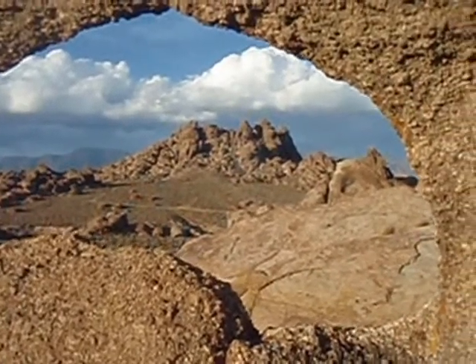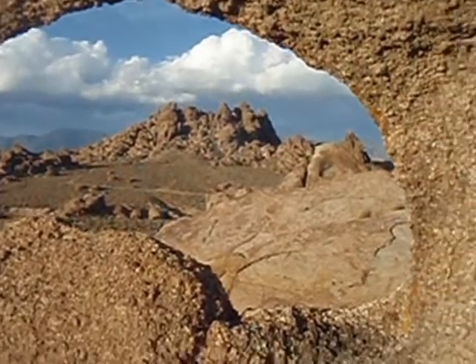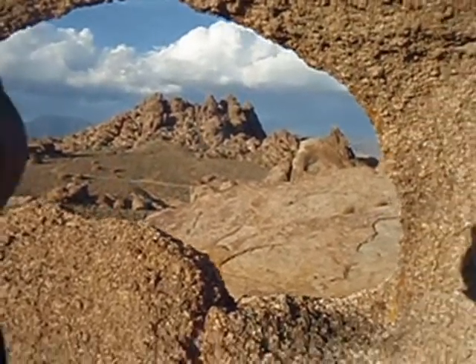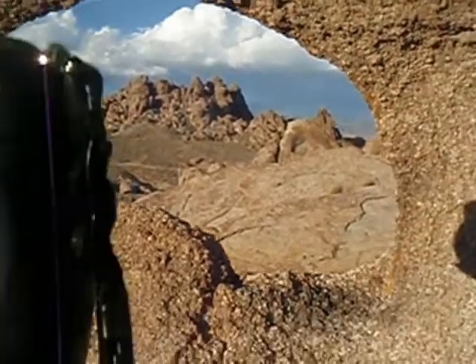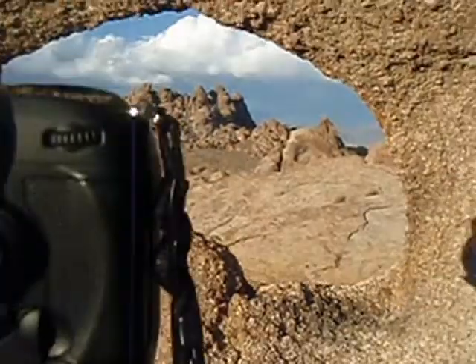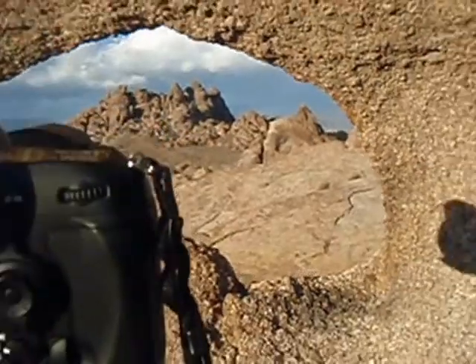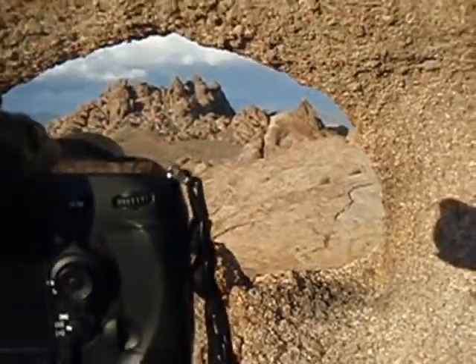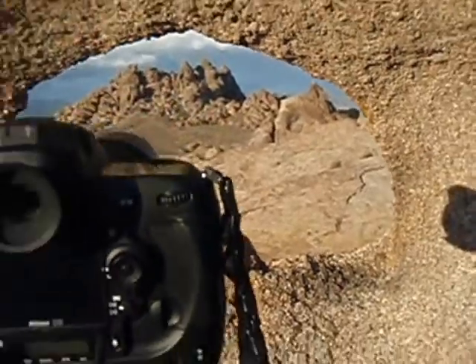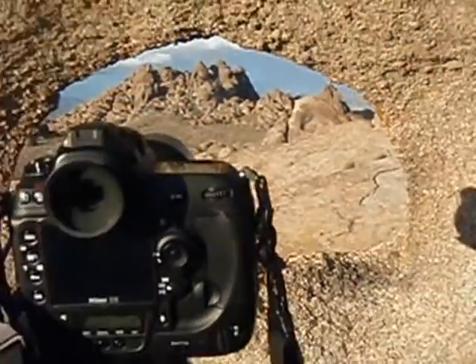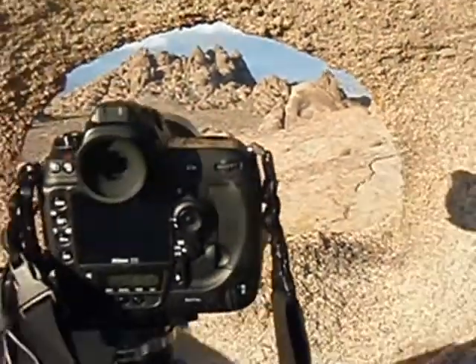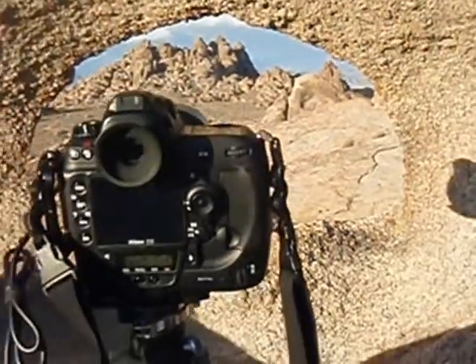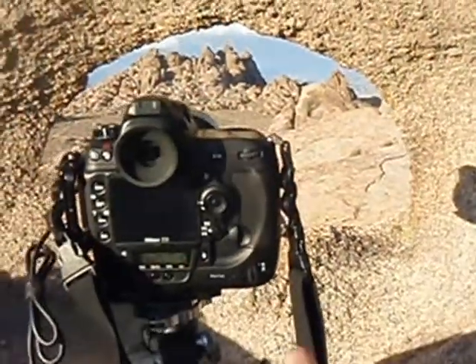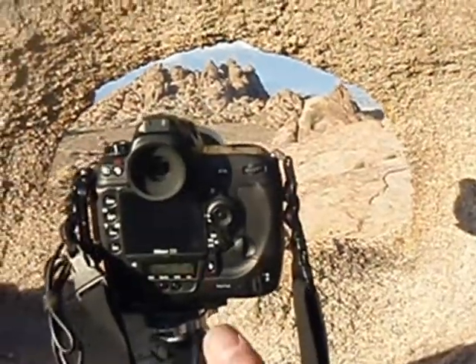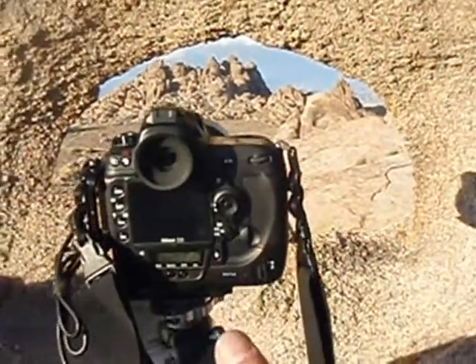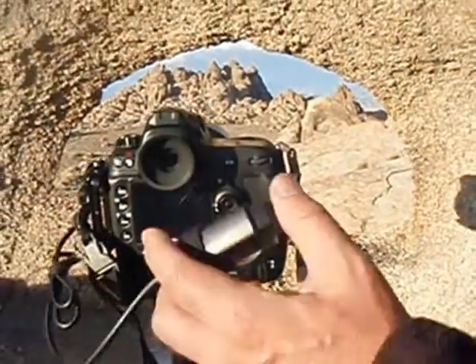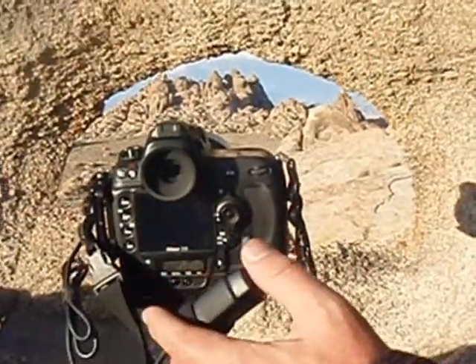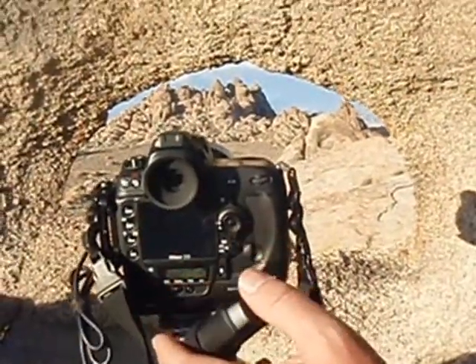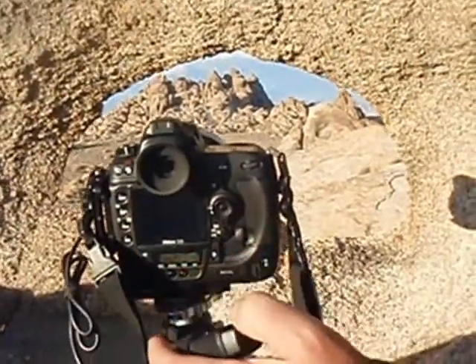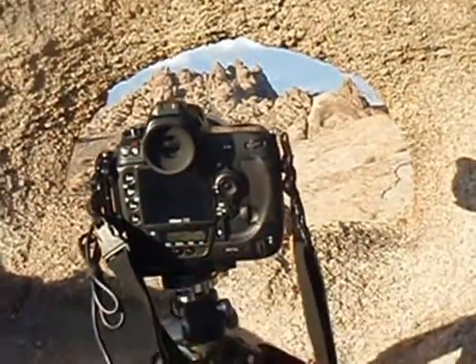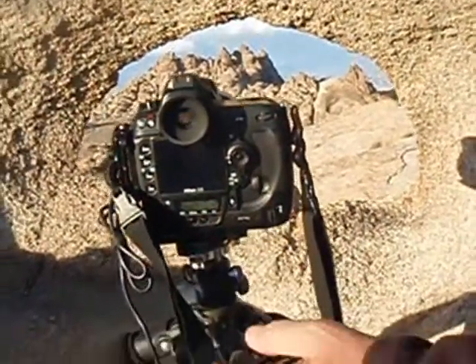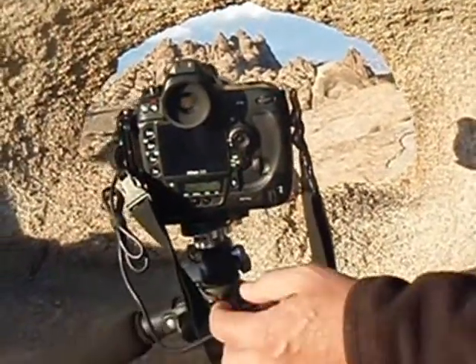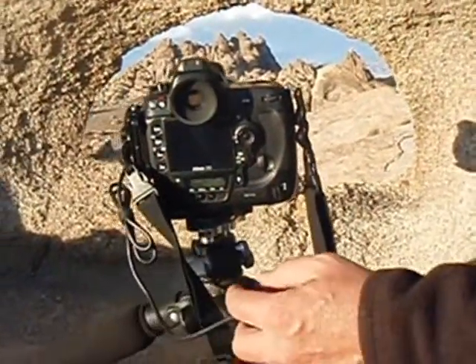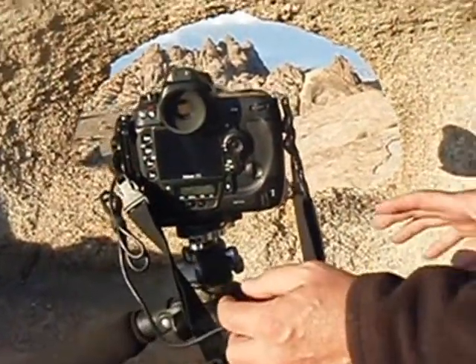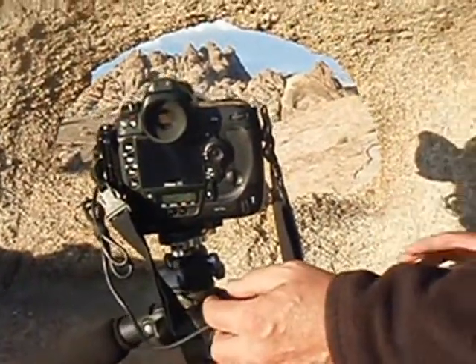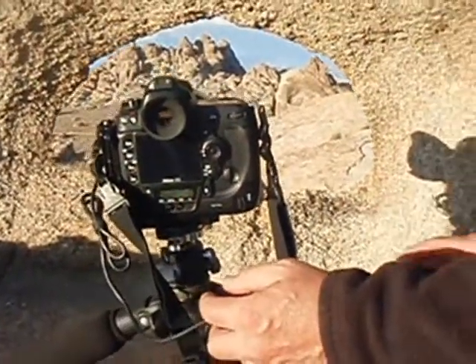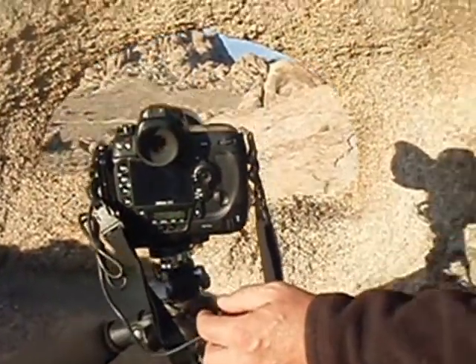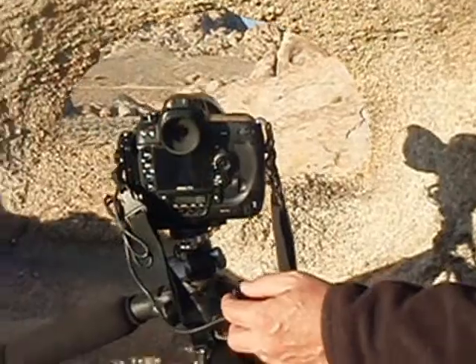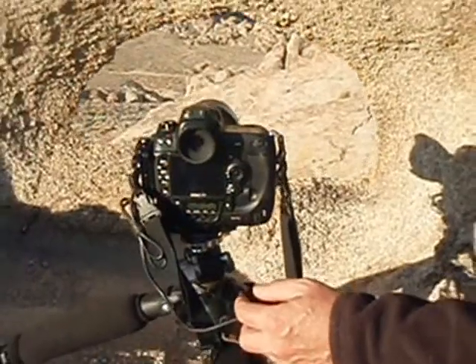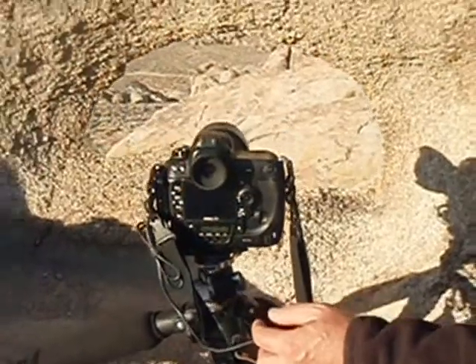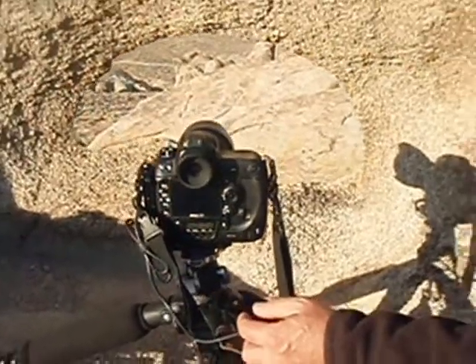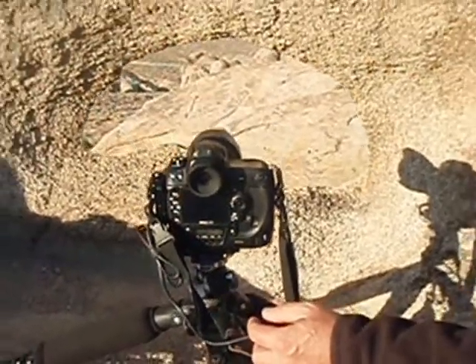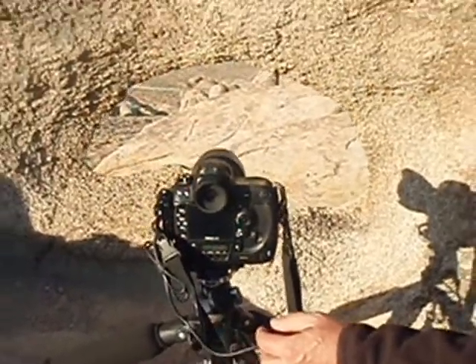I'm shooting with a pretty wide angle lens and I'm using a mirror lockup with a shutter release, just to ensure absolute stillness in the image.